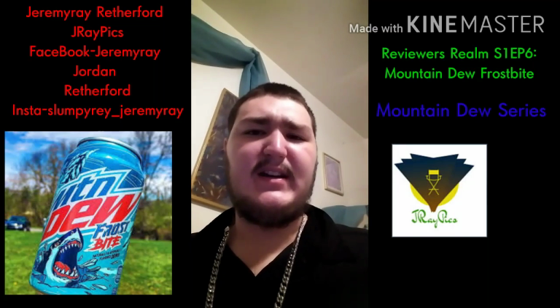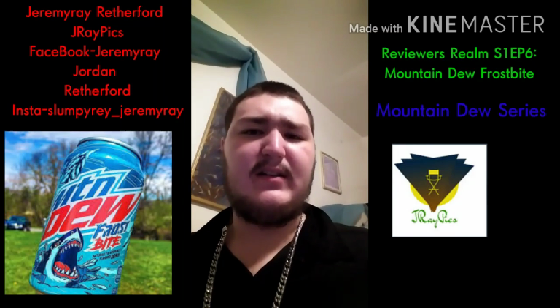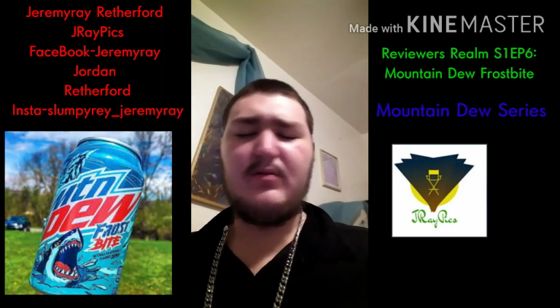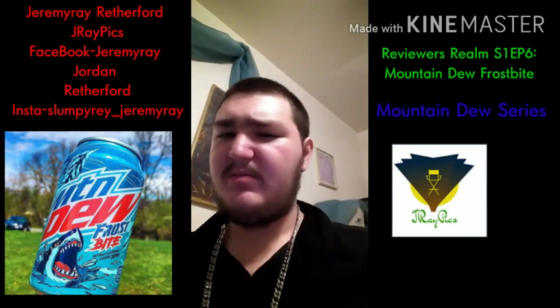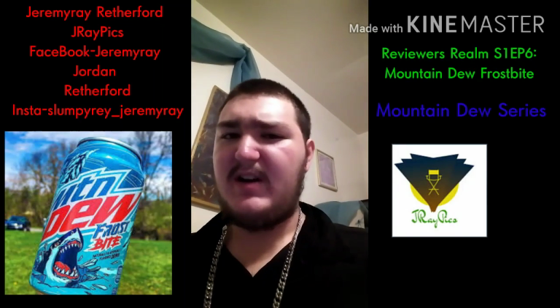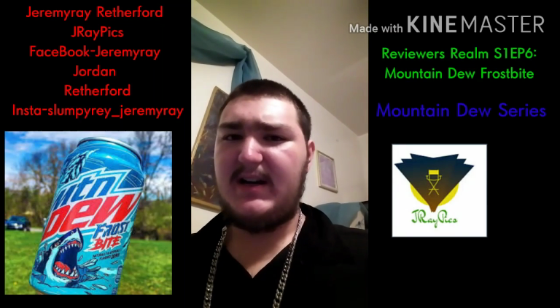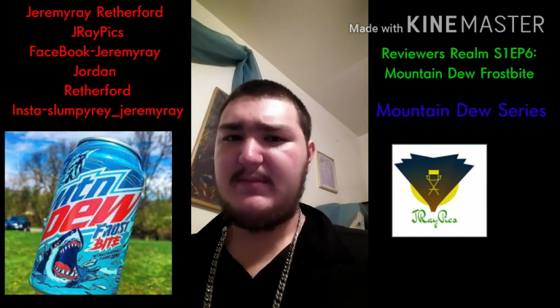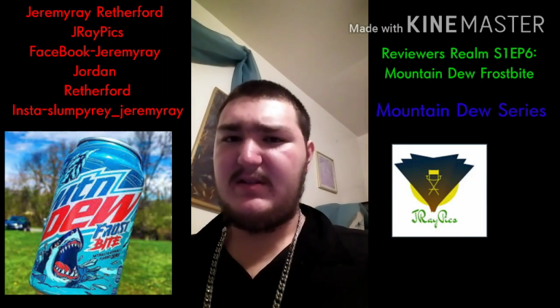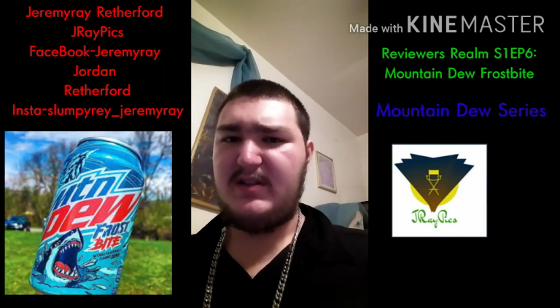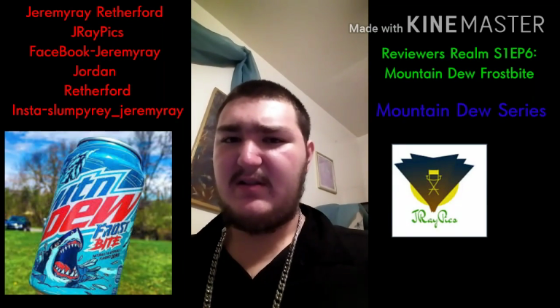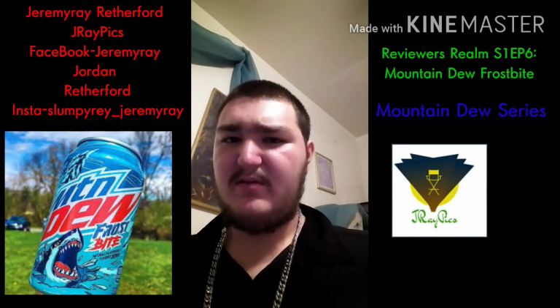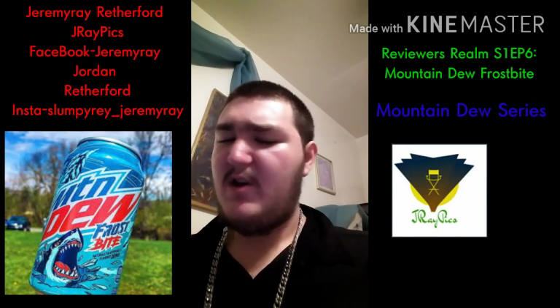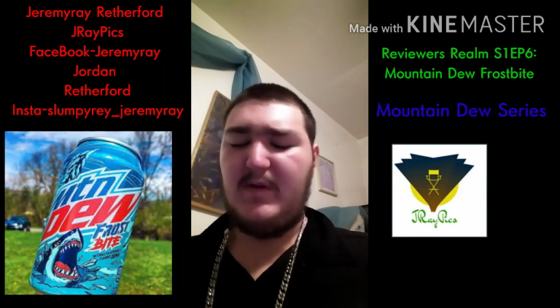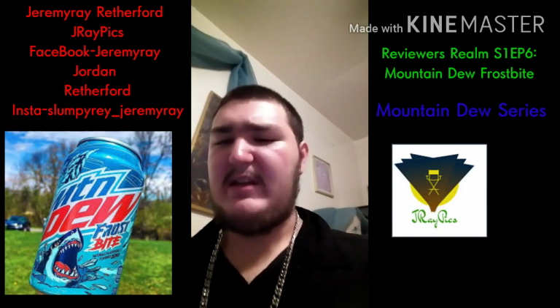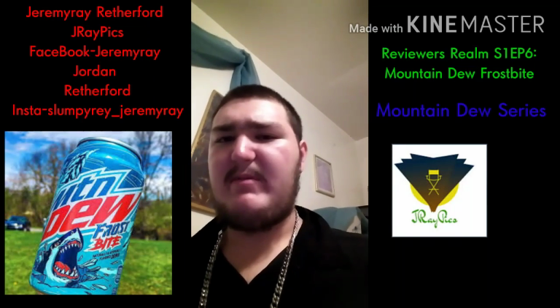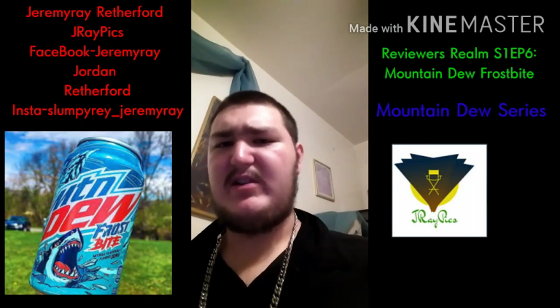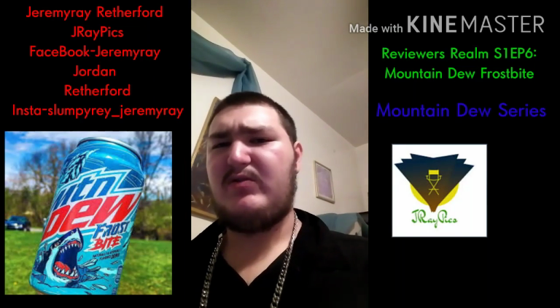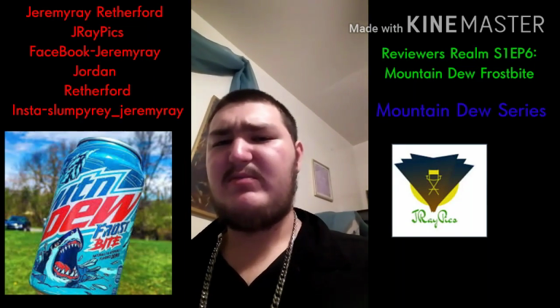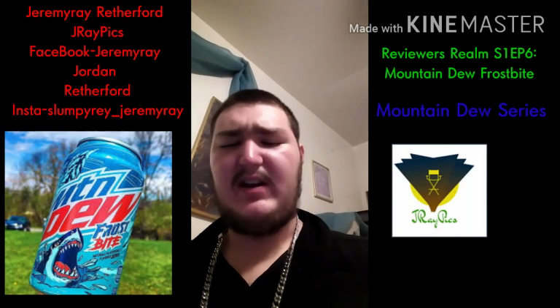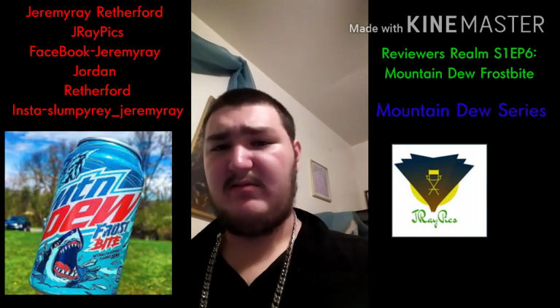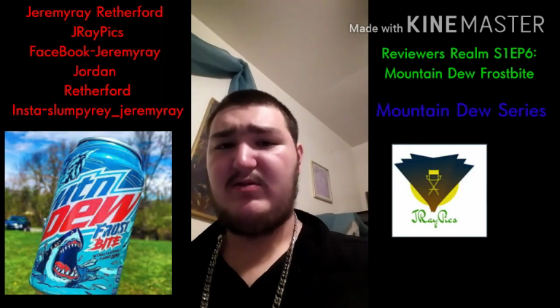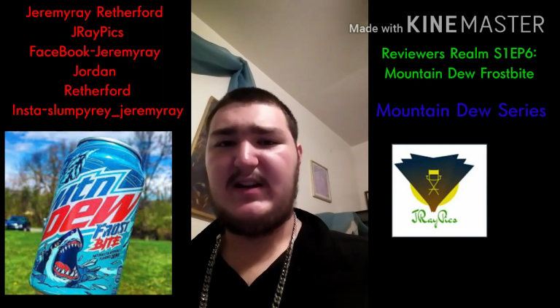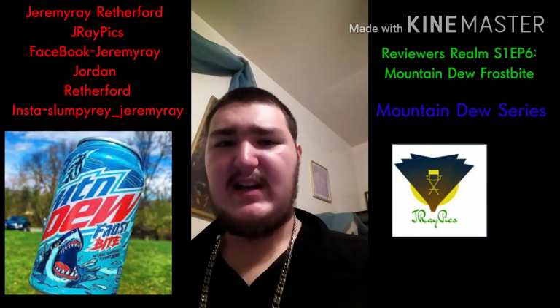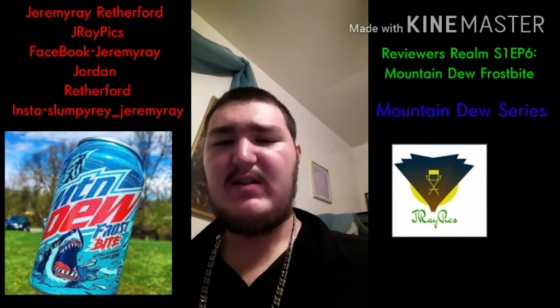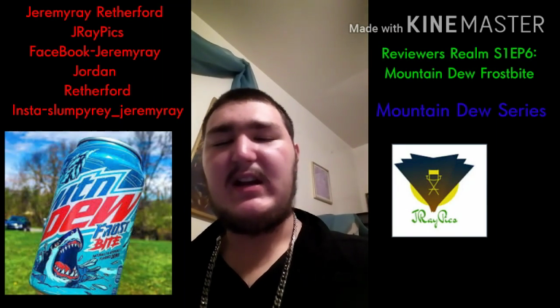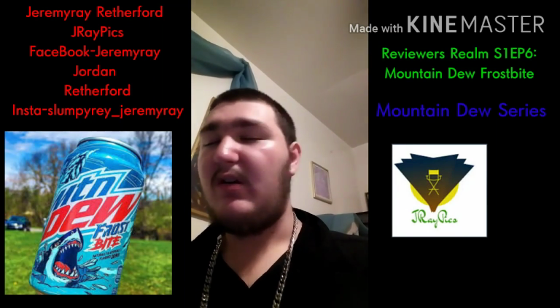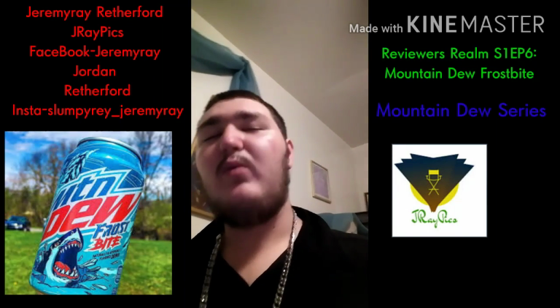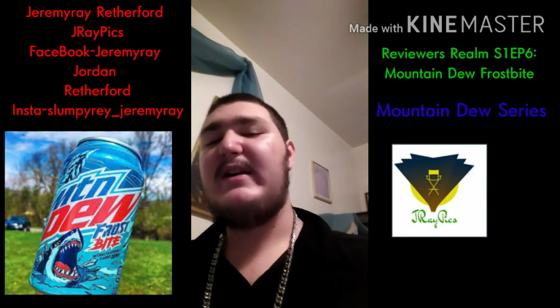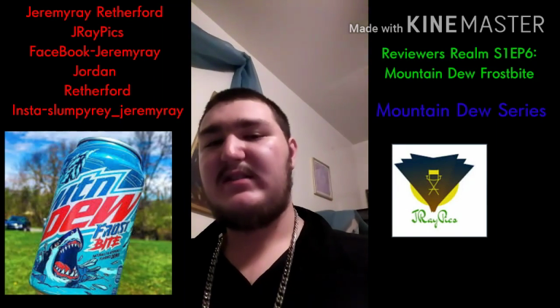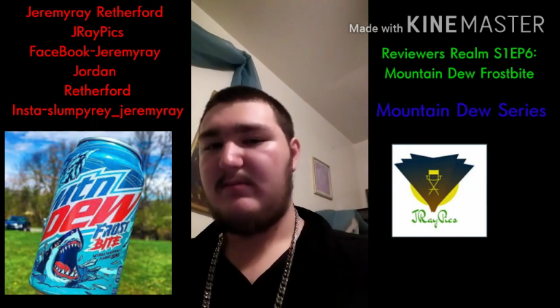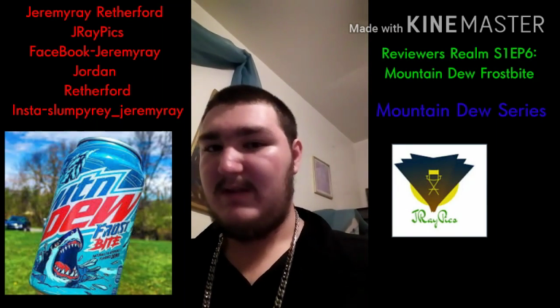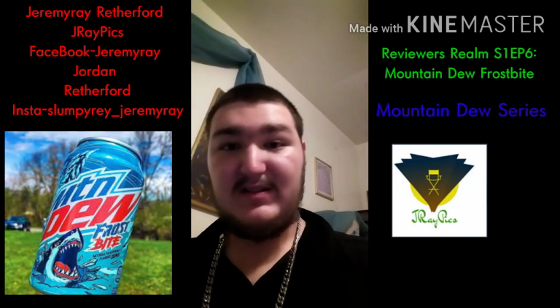Go subscribe to the channel. I salute you guys out, and always be a slump.